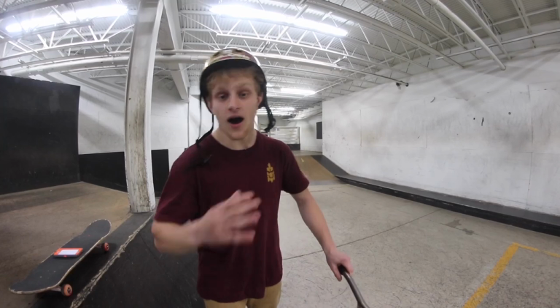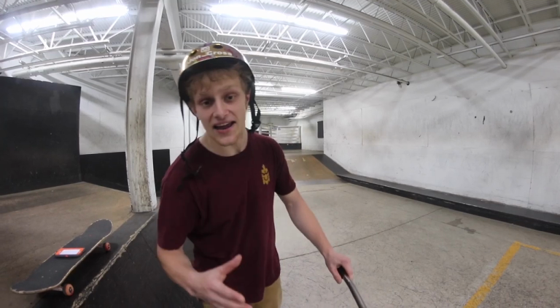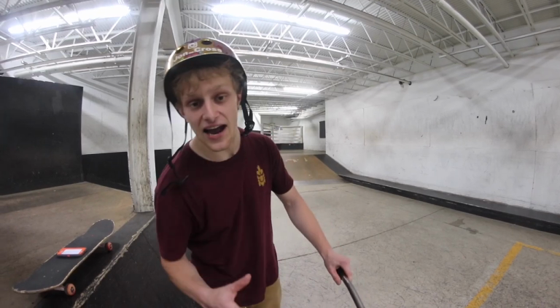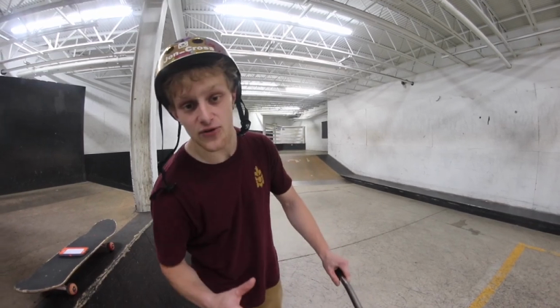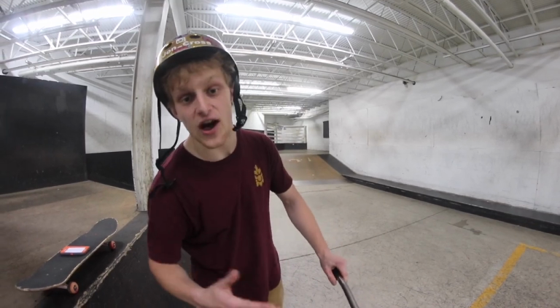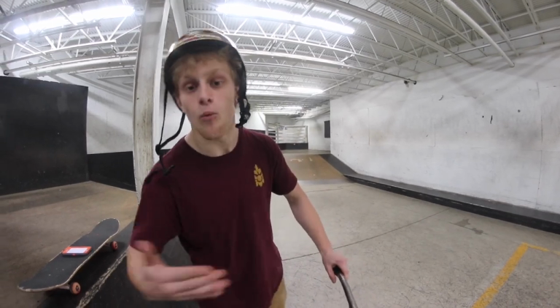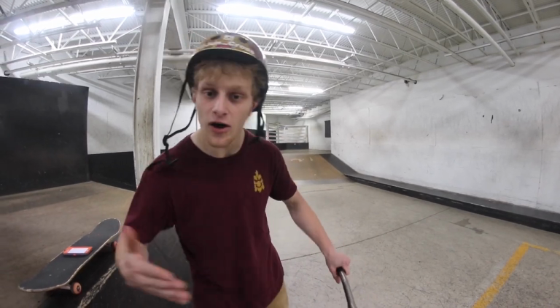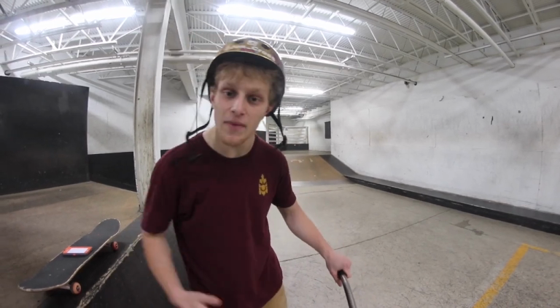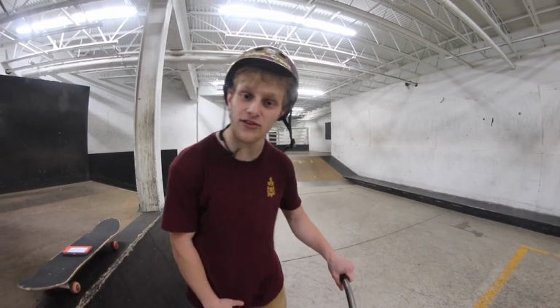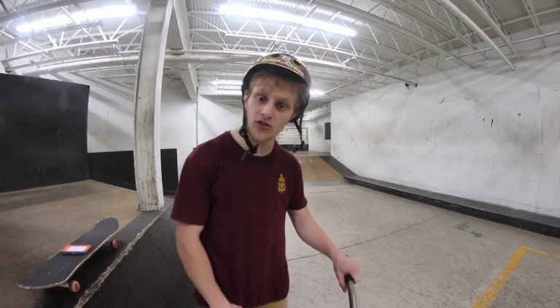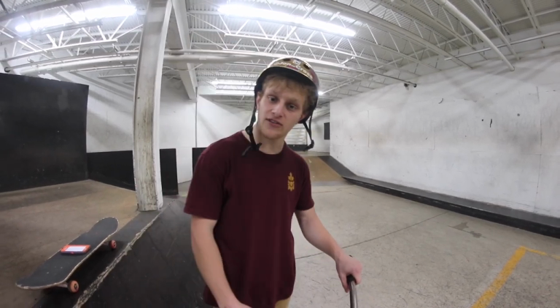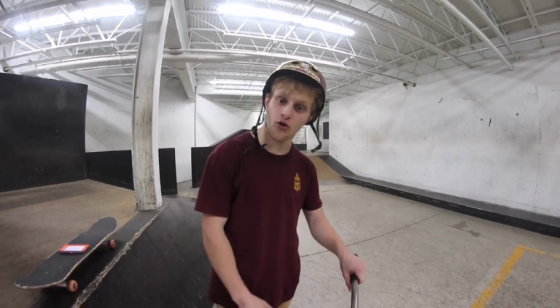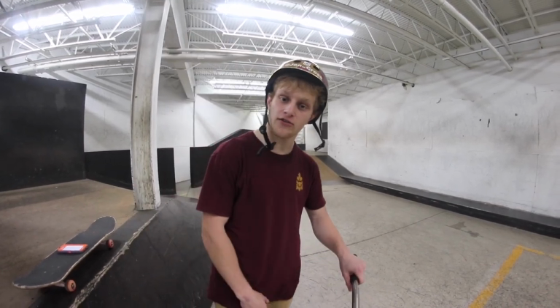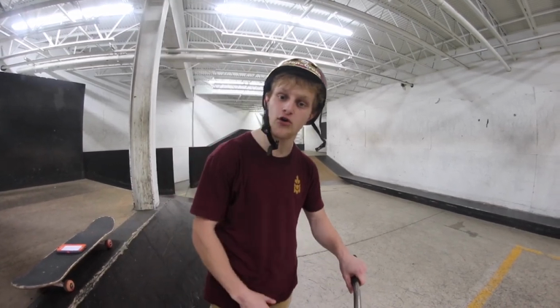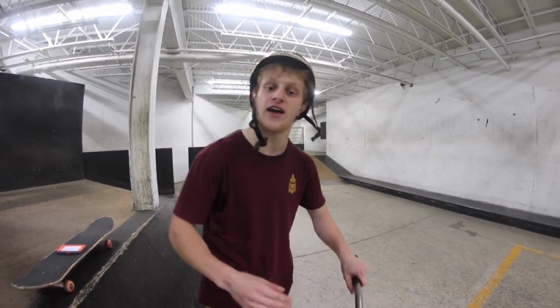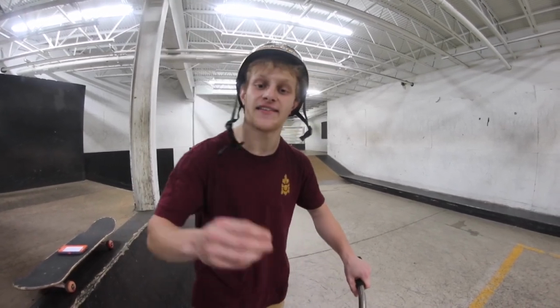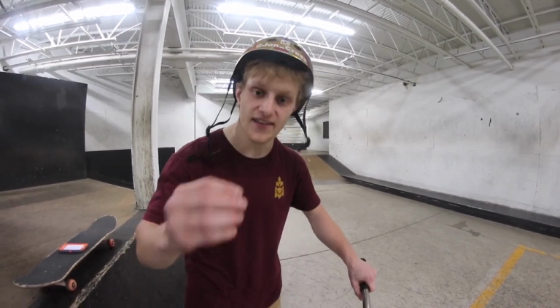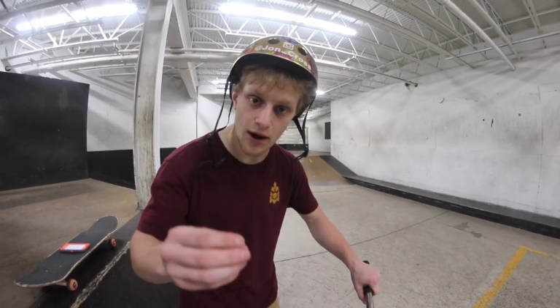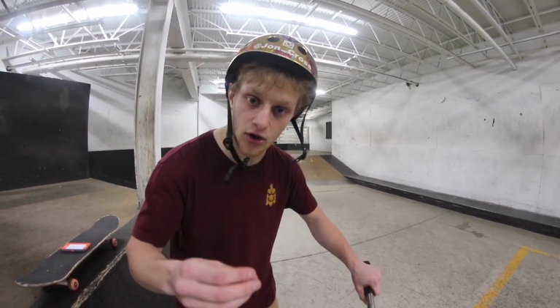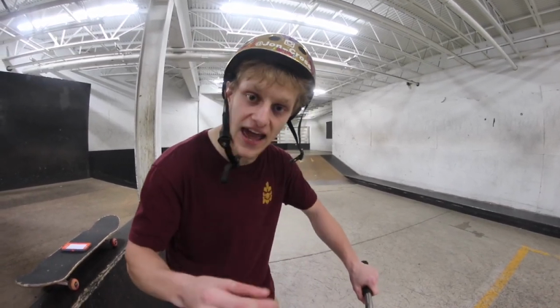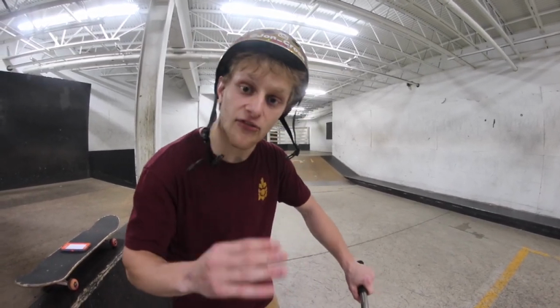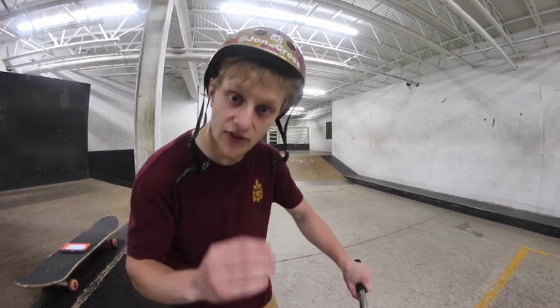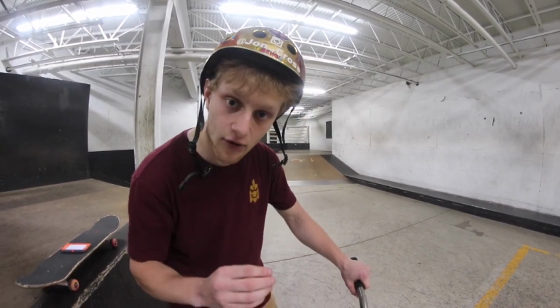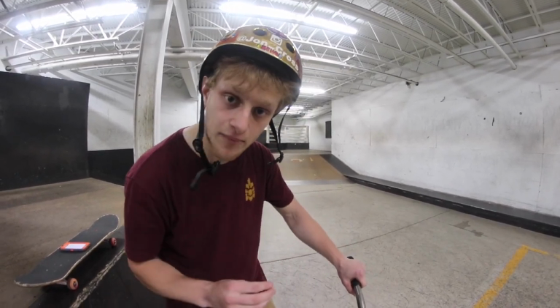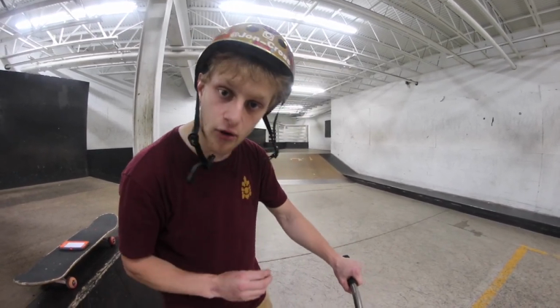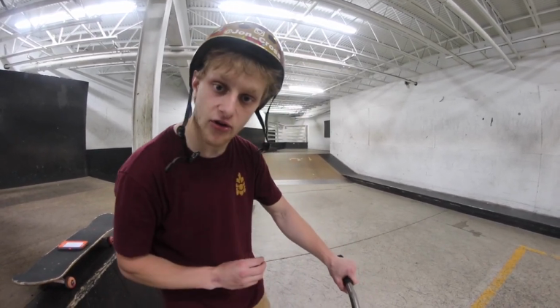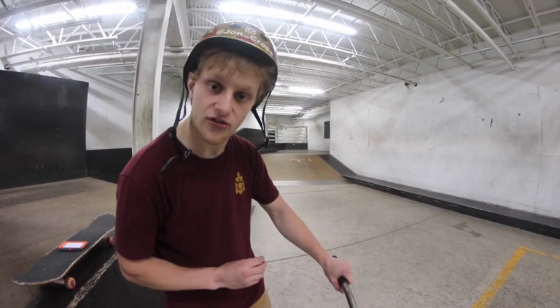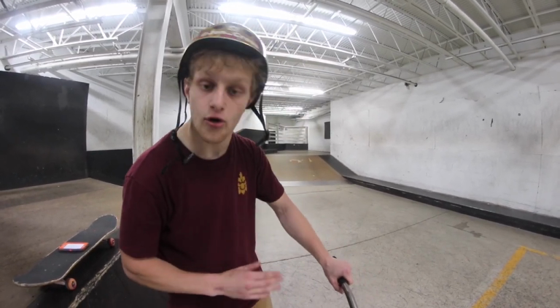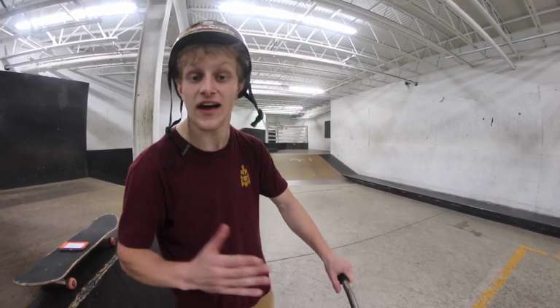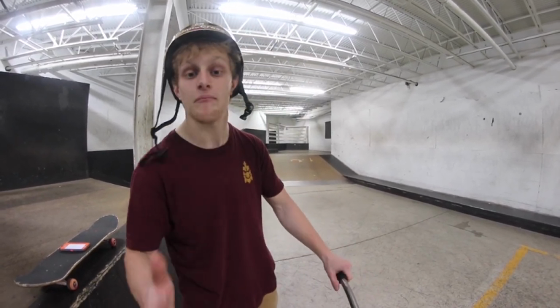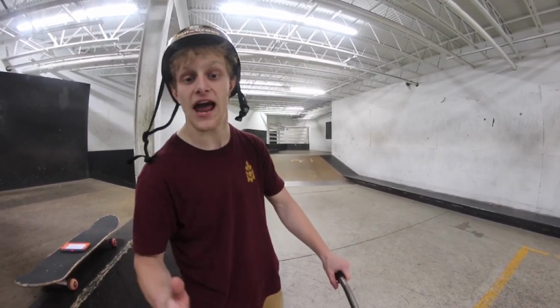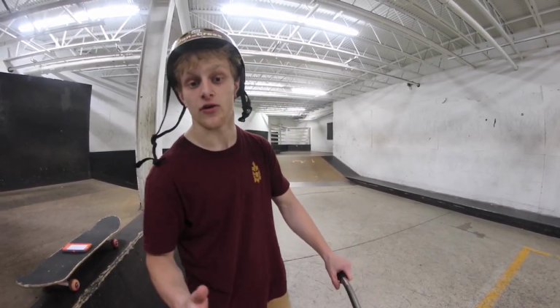Alrighty guys, what's up? Welcome back to Trick Tutorial Tuesdays and today we're looking at a very important trick in scootering. That's a manual.